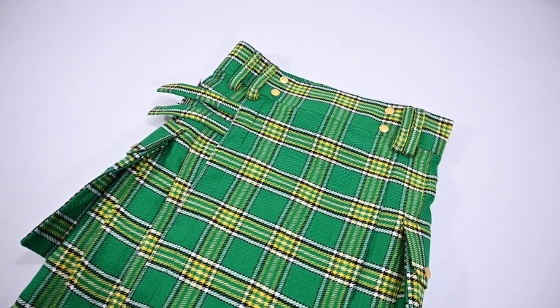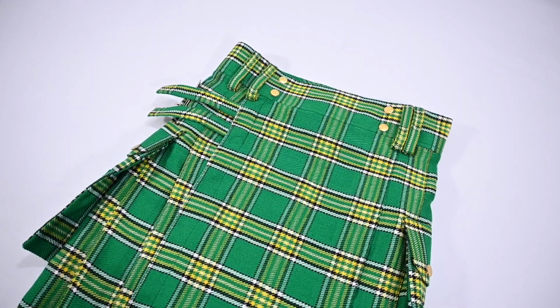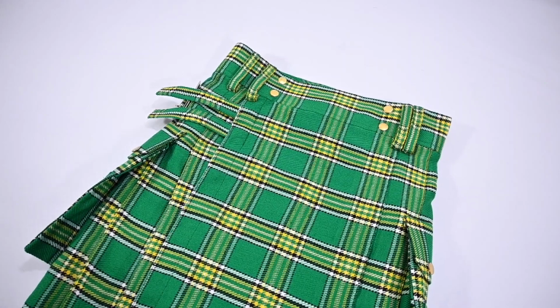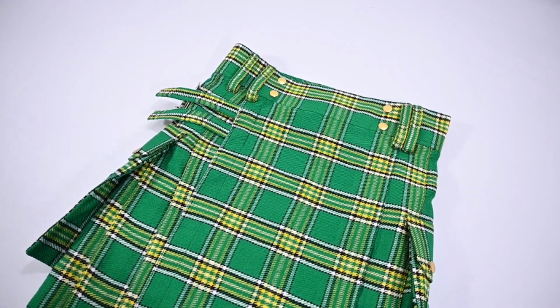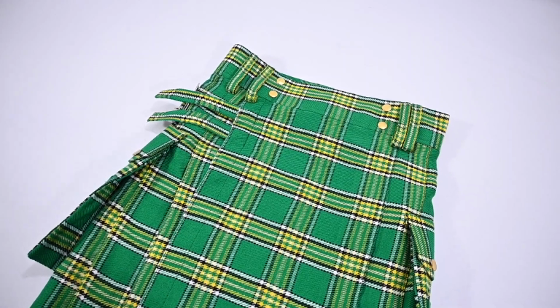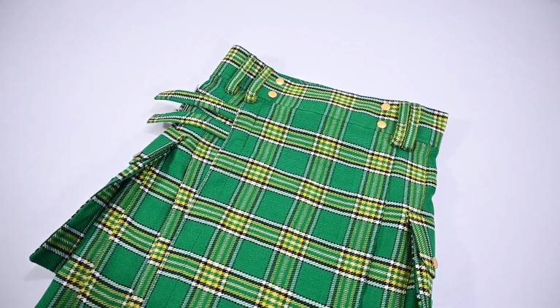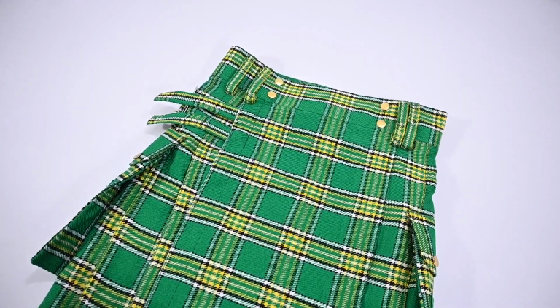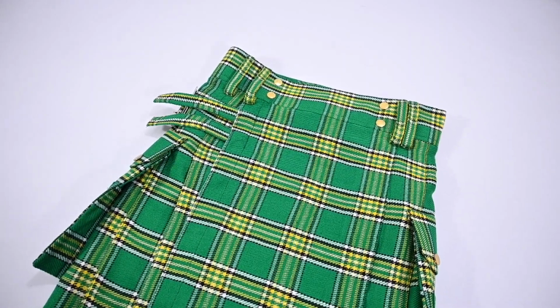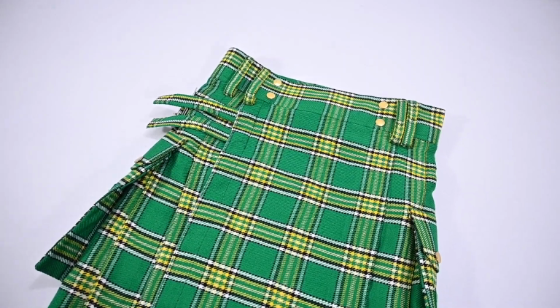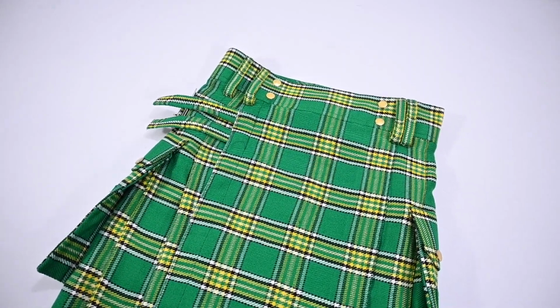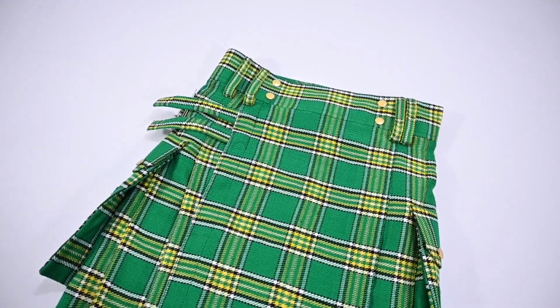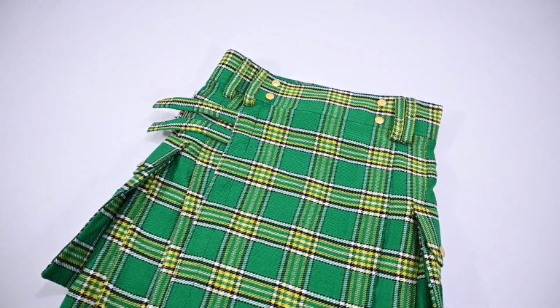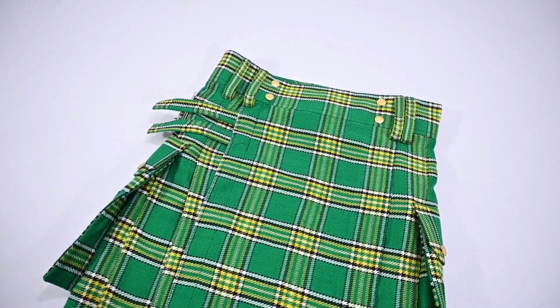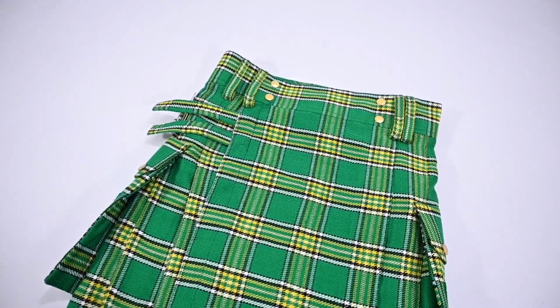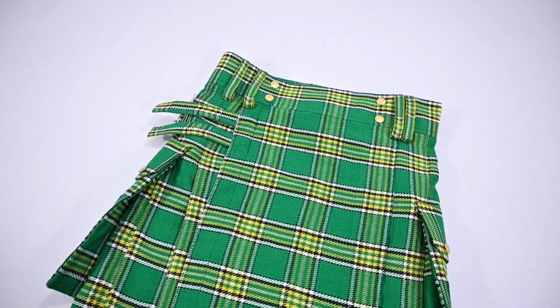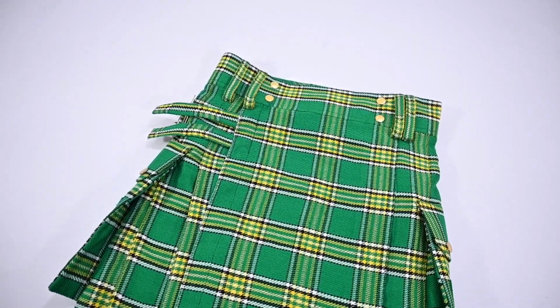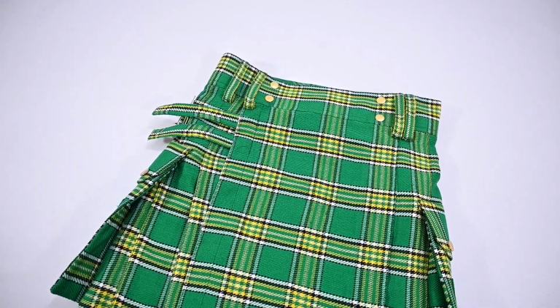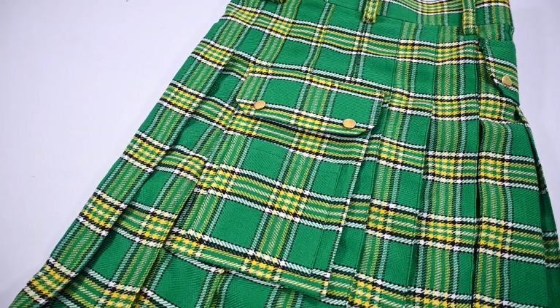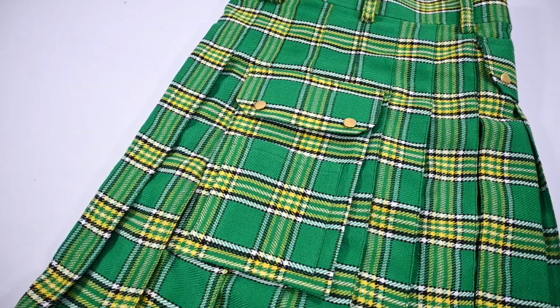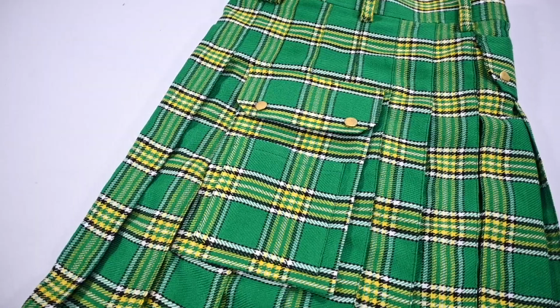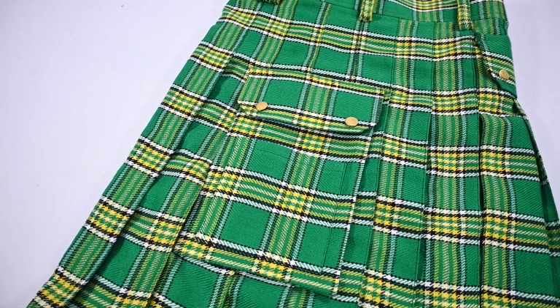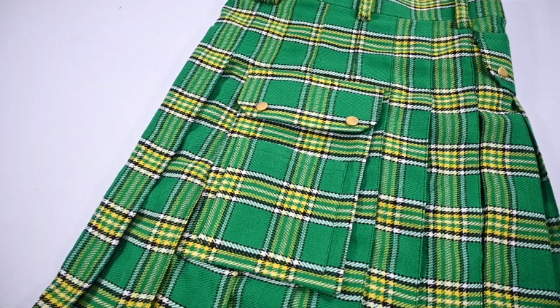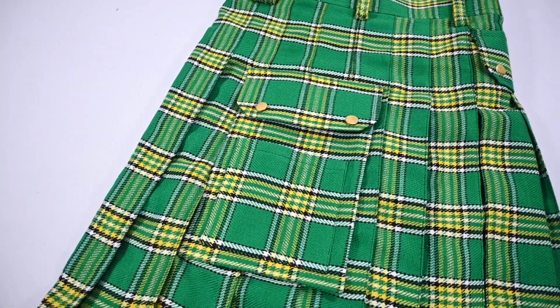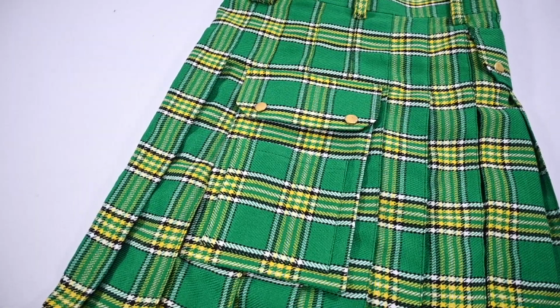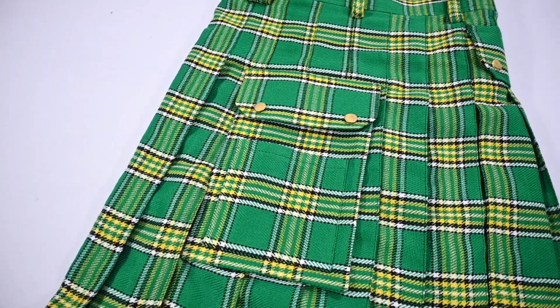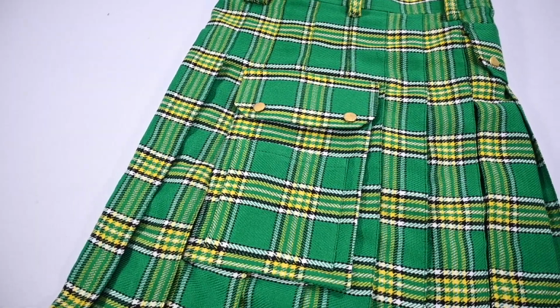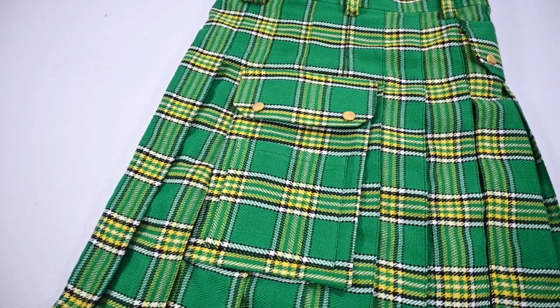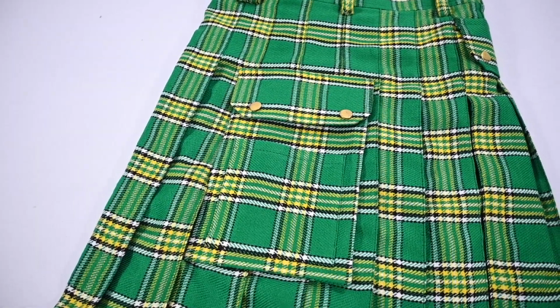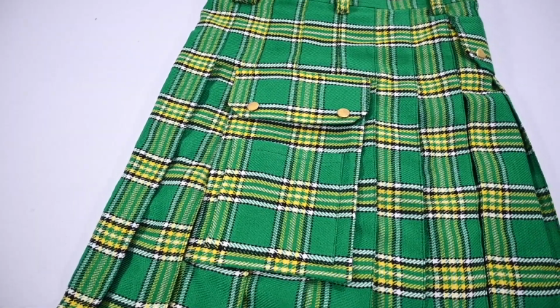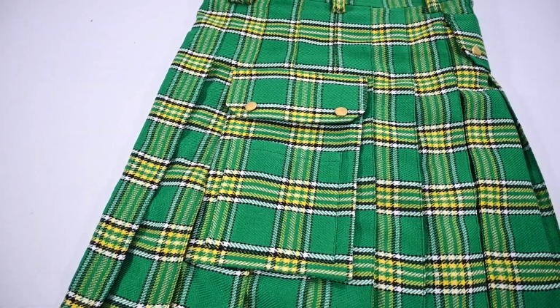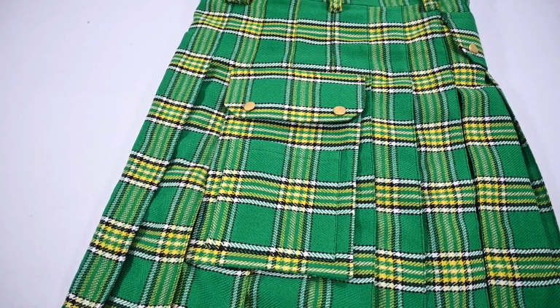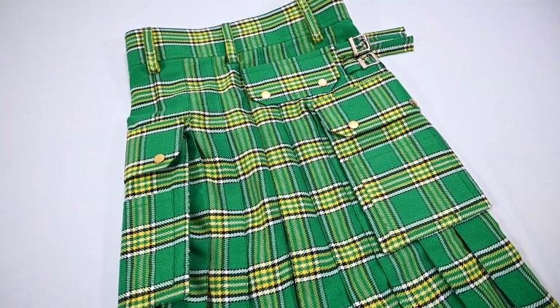Today, we will give you complete information about how we make Men's Irish Green Tartan Utility Kilt.